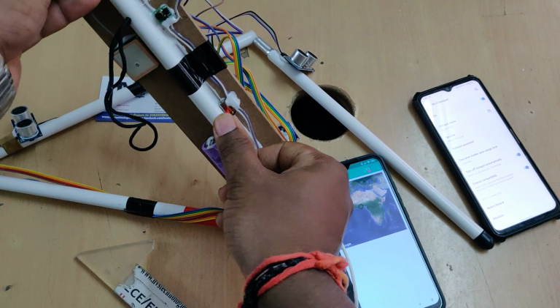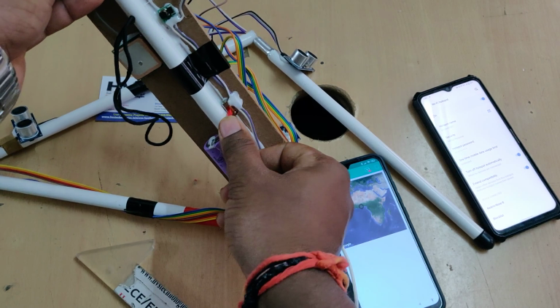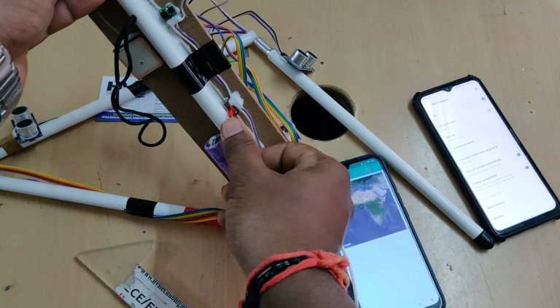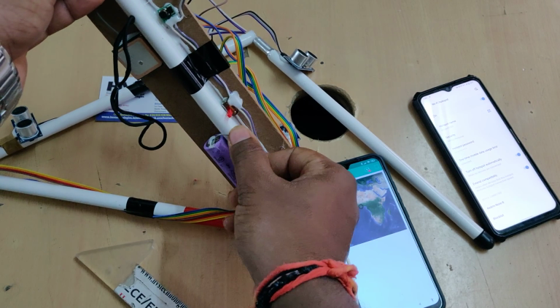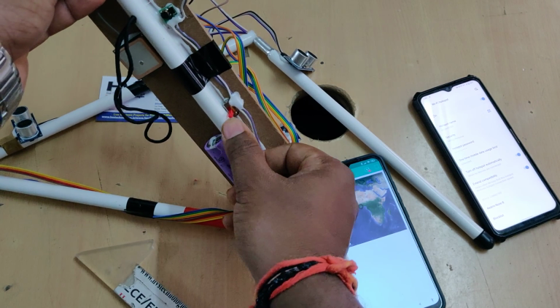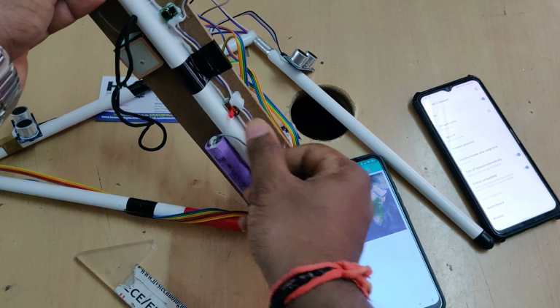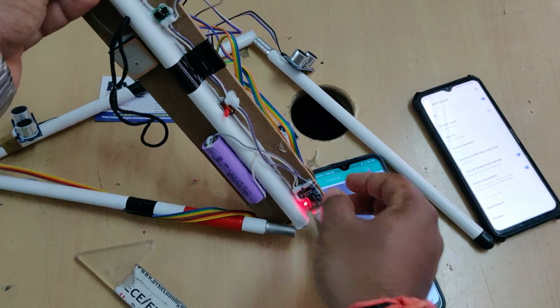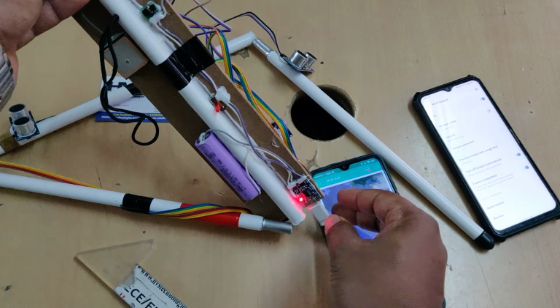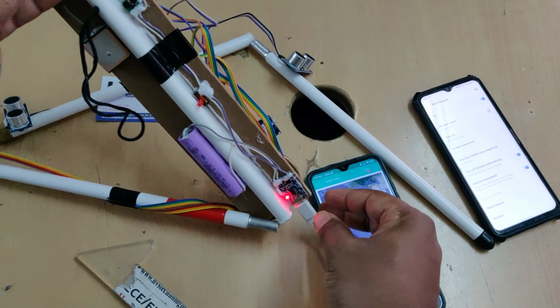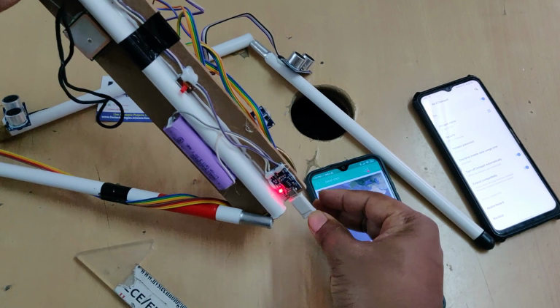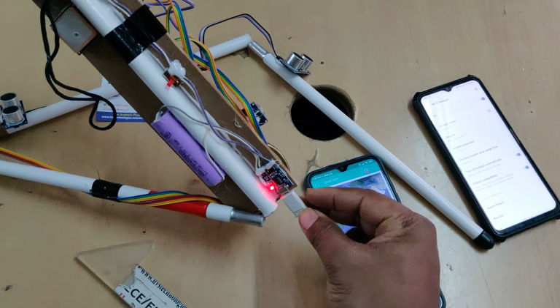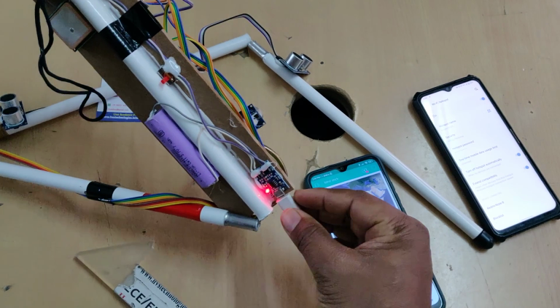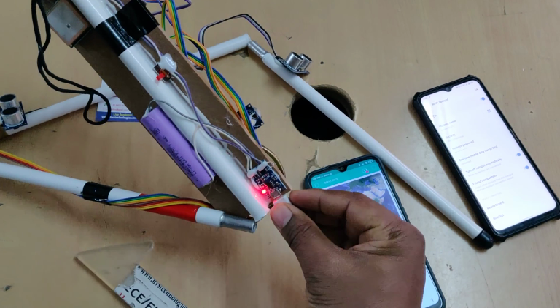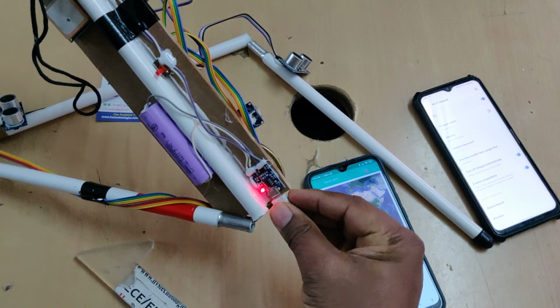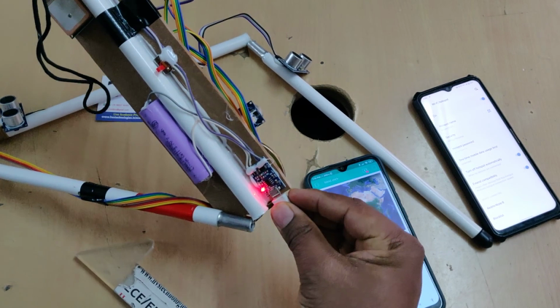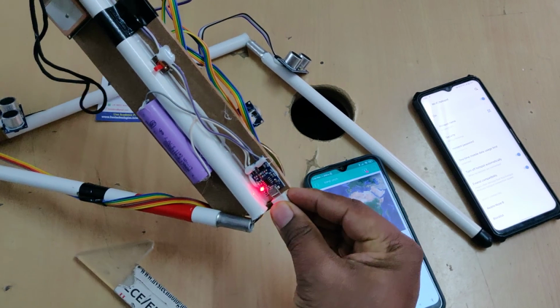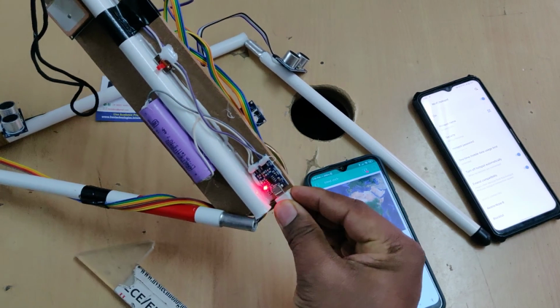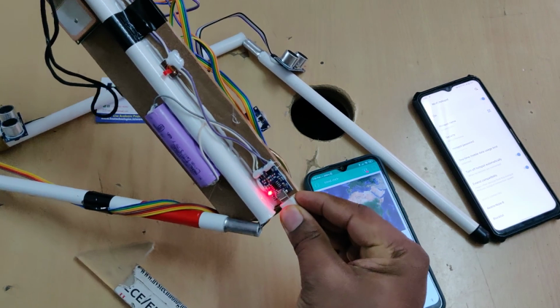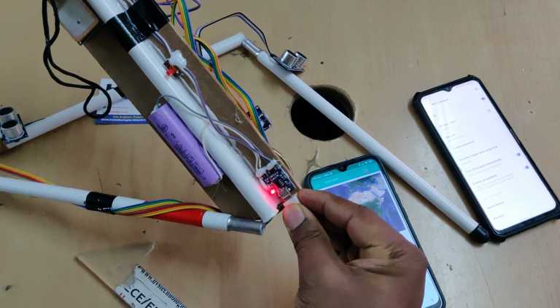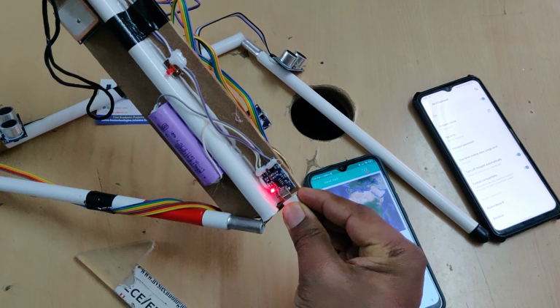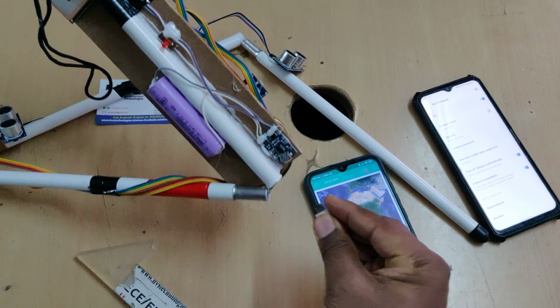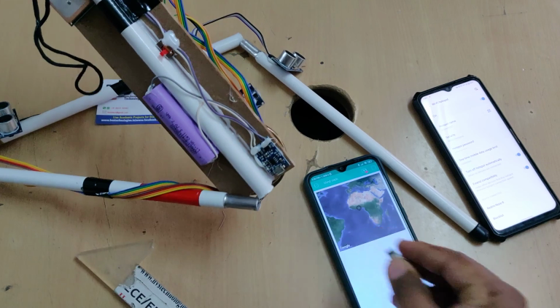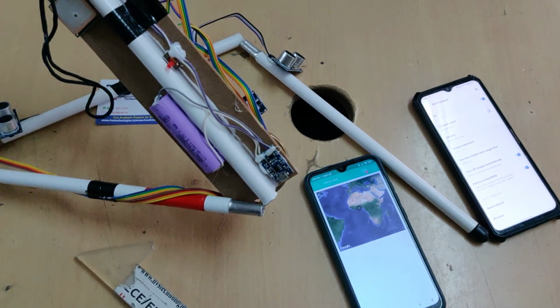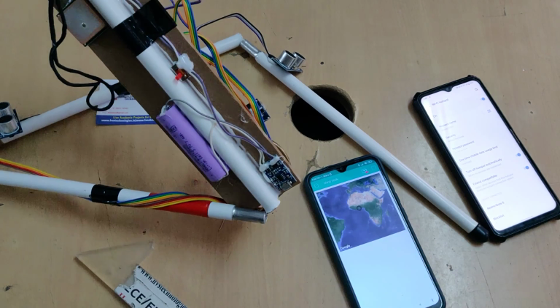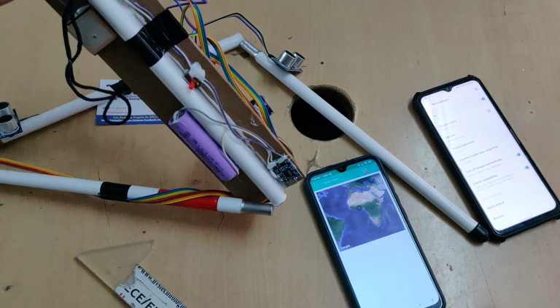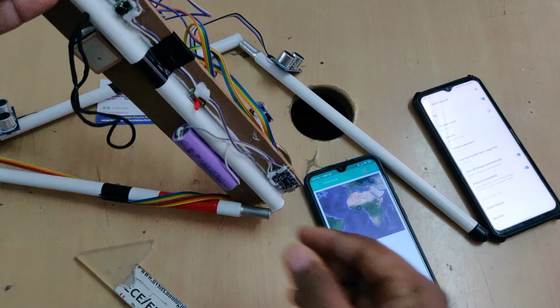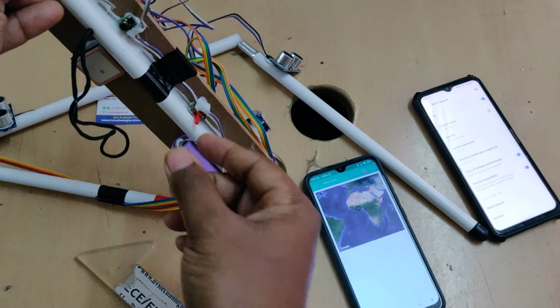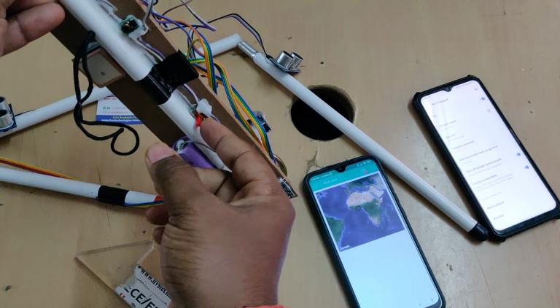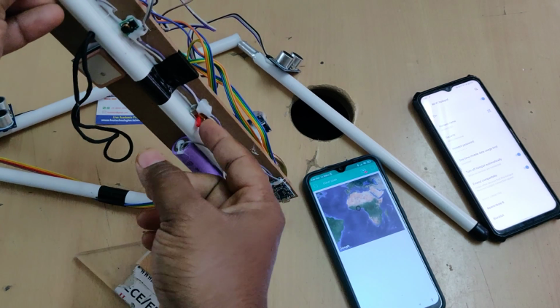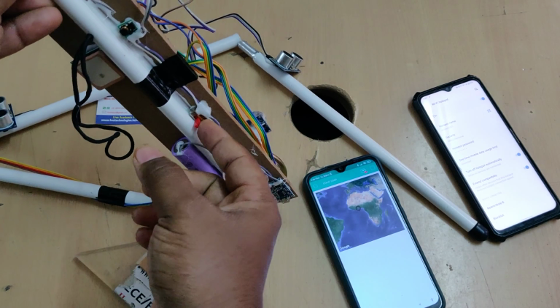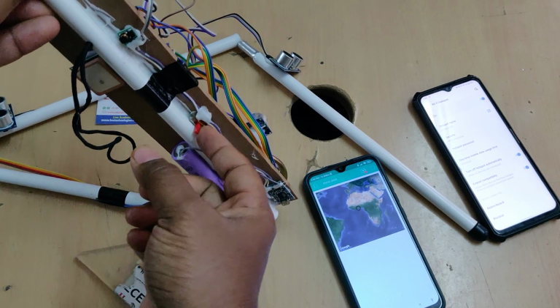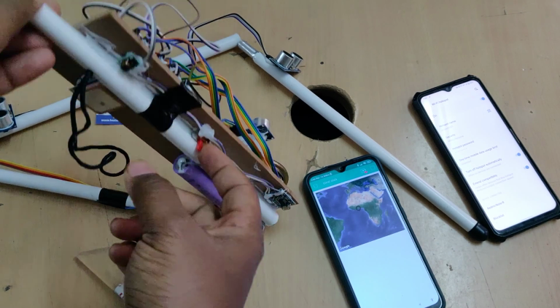This is the main on/off switch for the whole circuit.